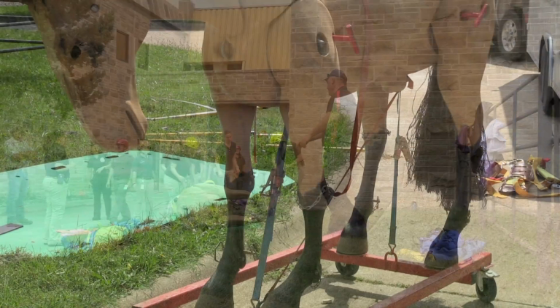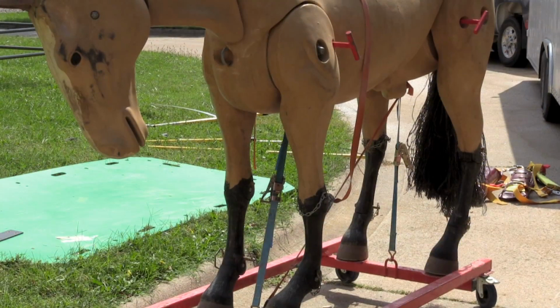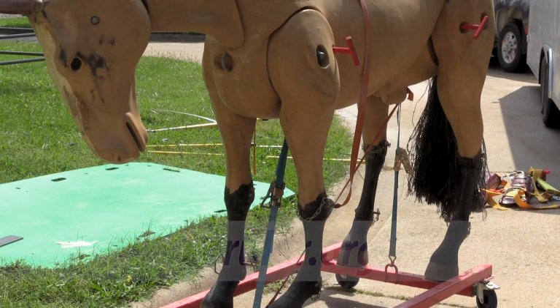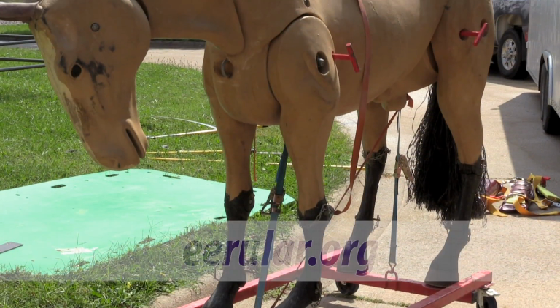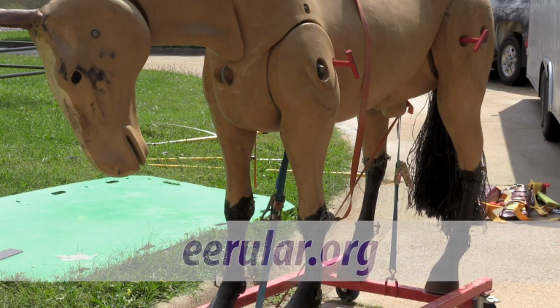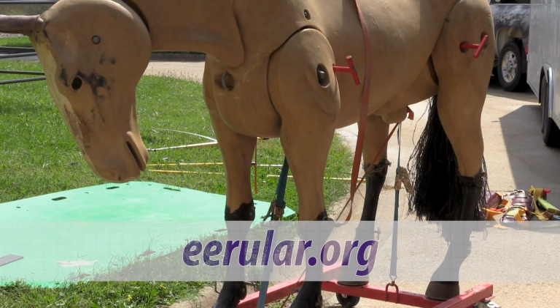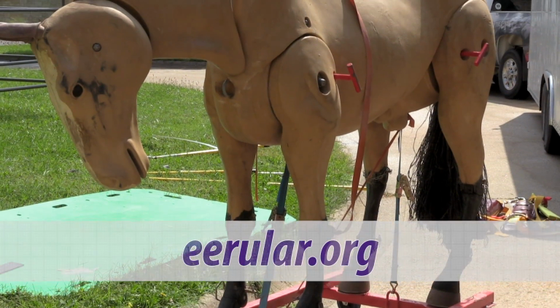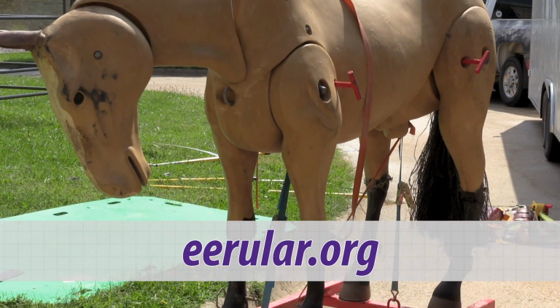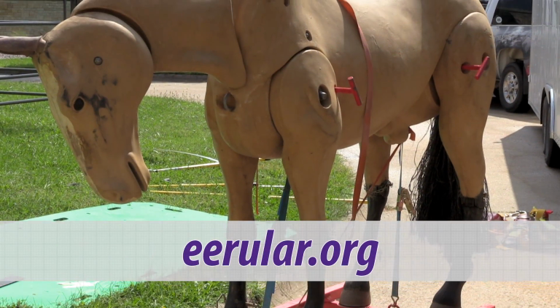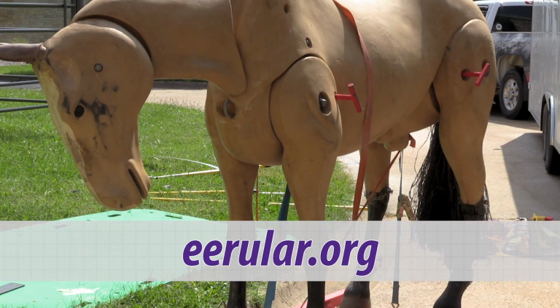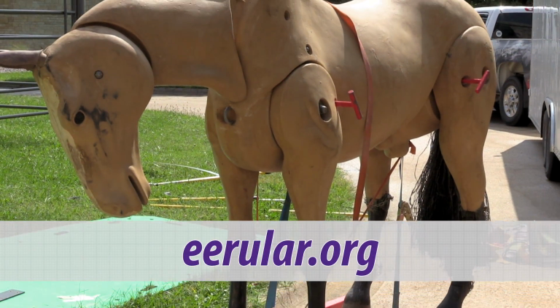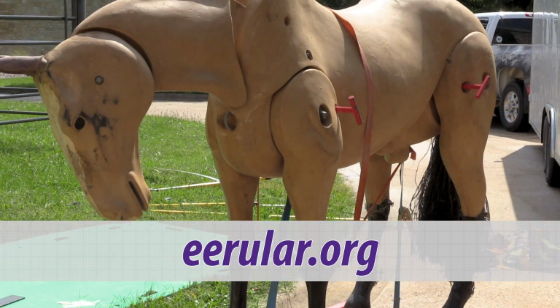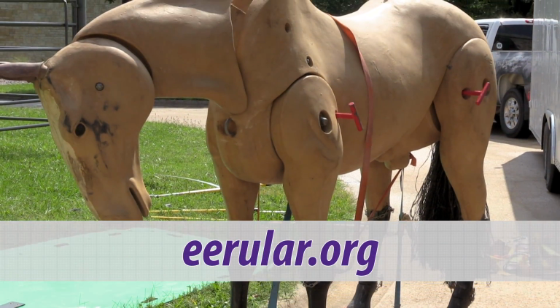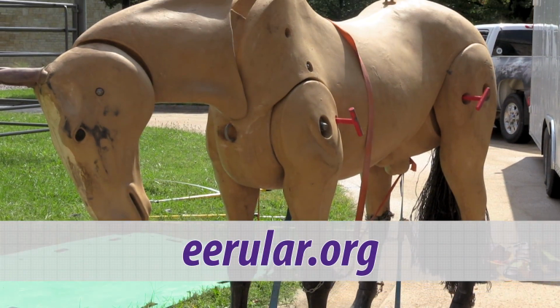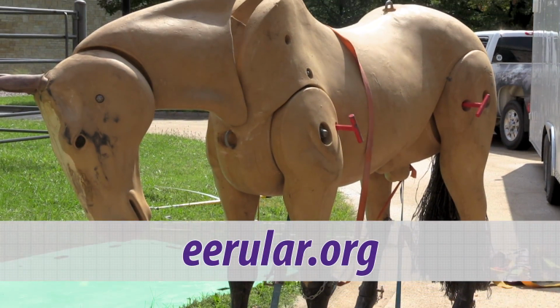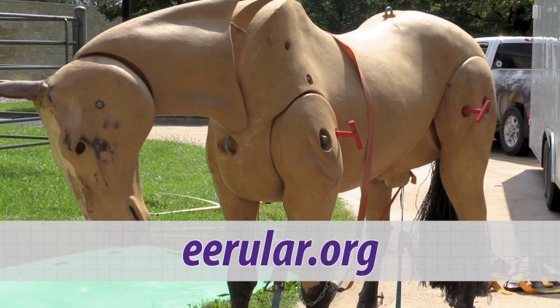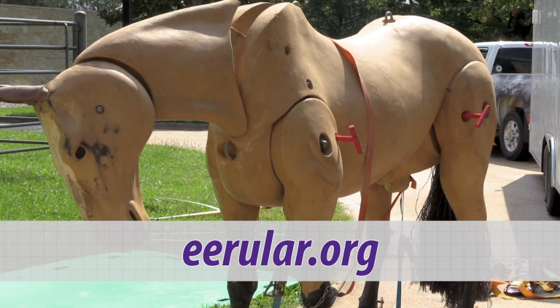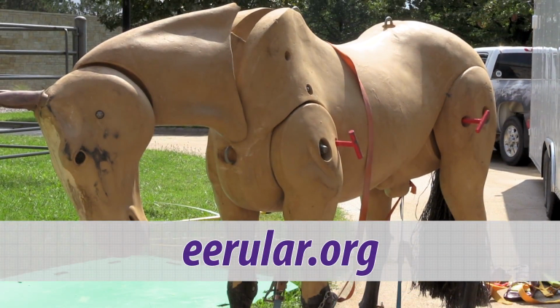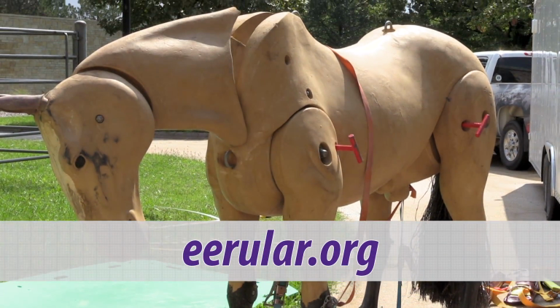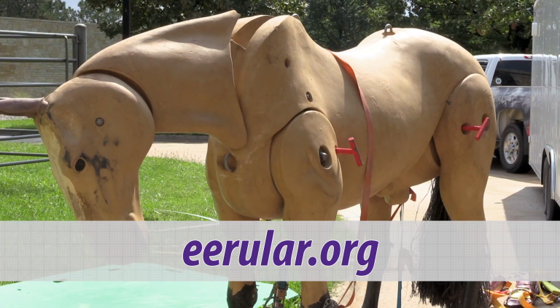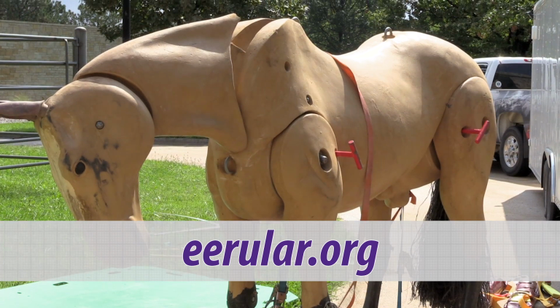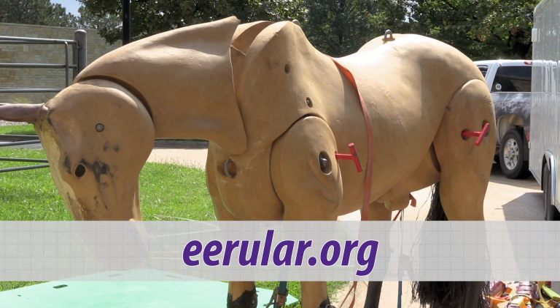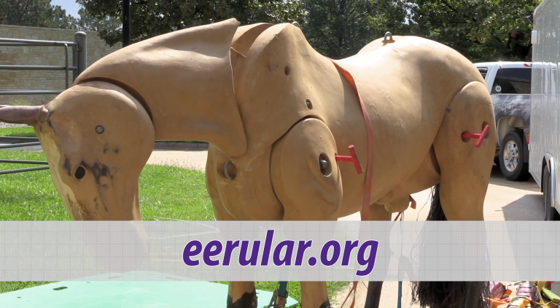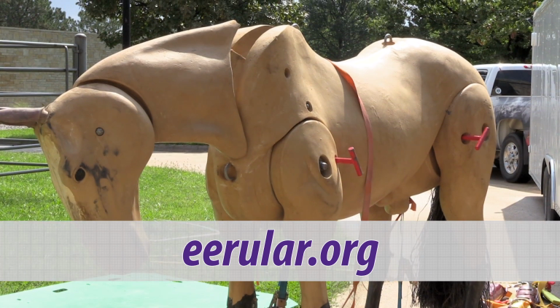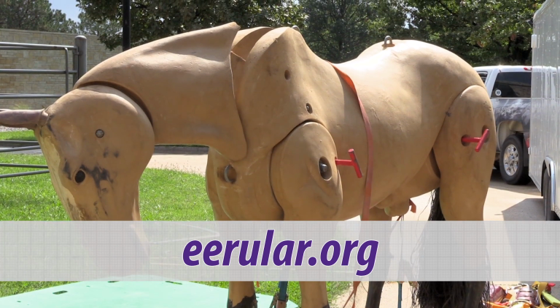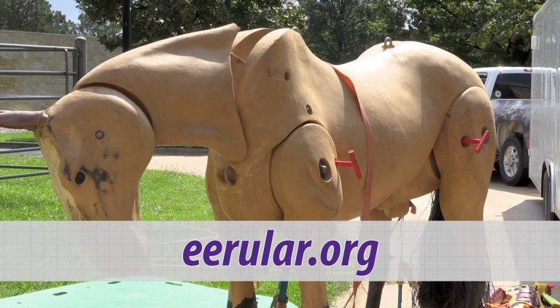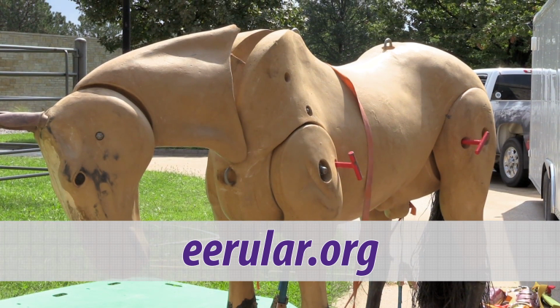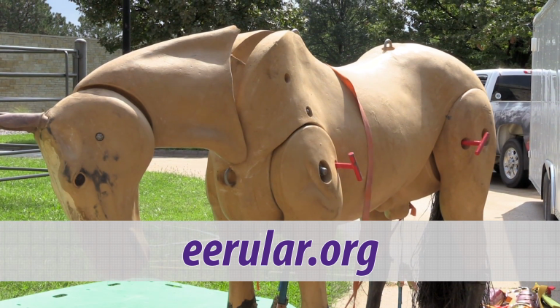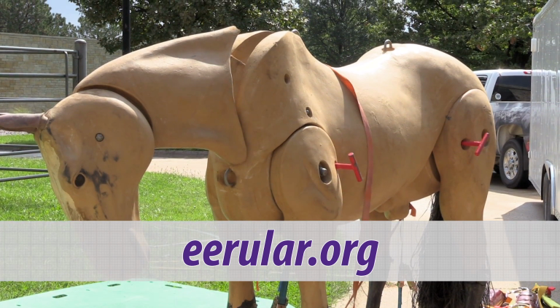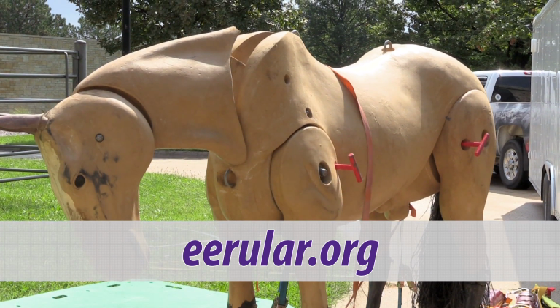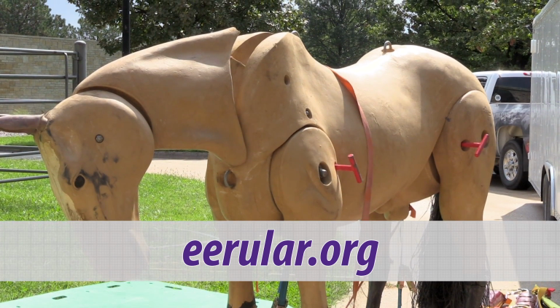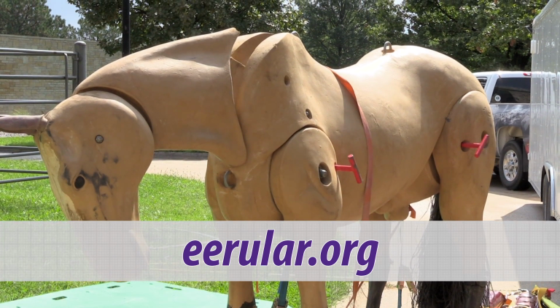To learn more about technical large animal rescue, visit the Emergency Equine Response Unit website.